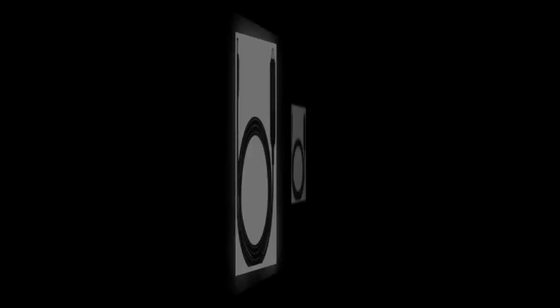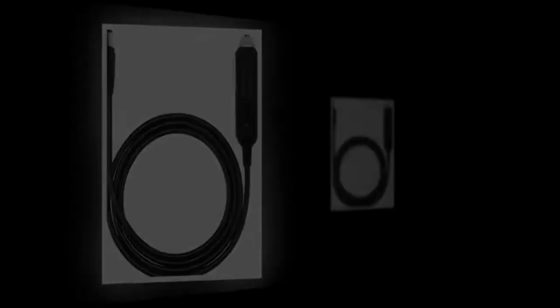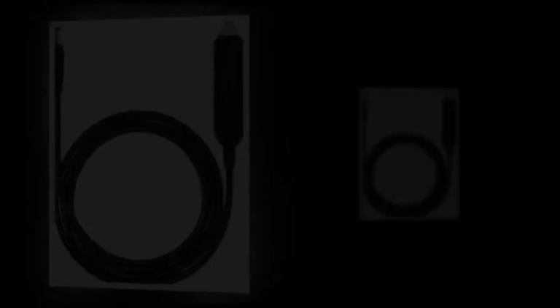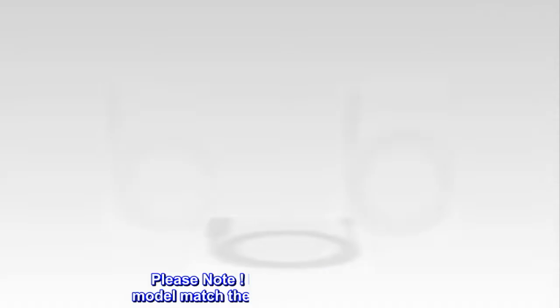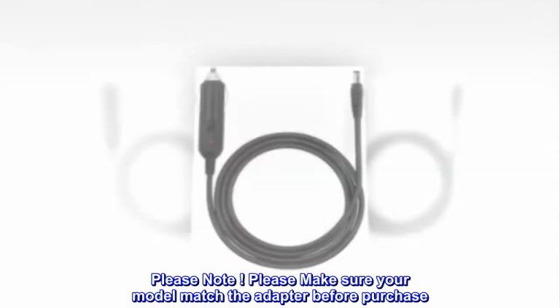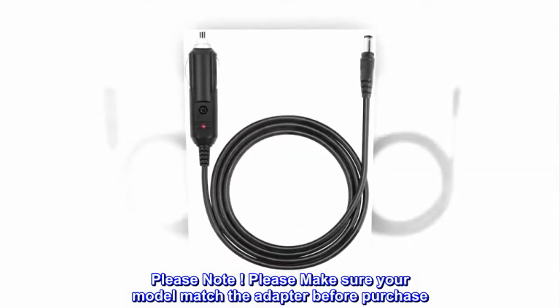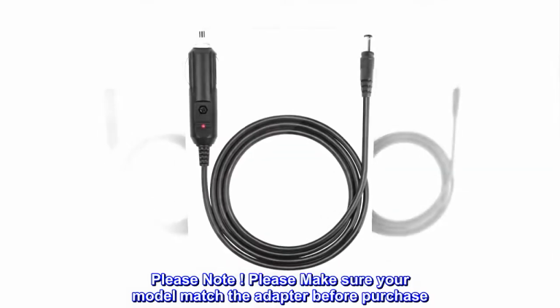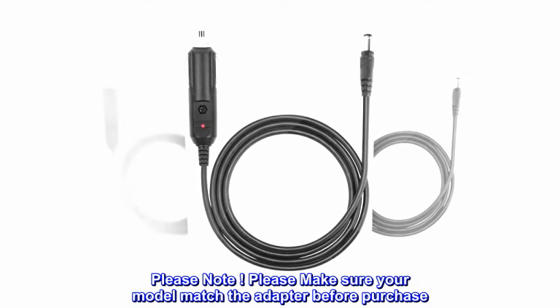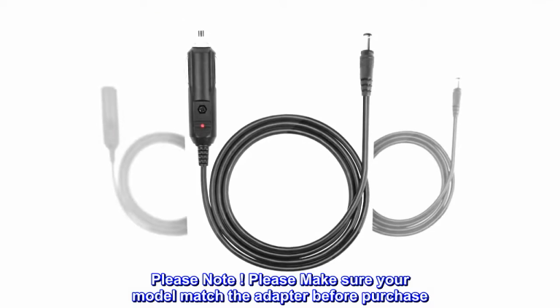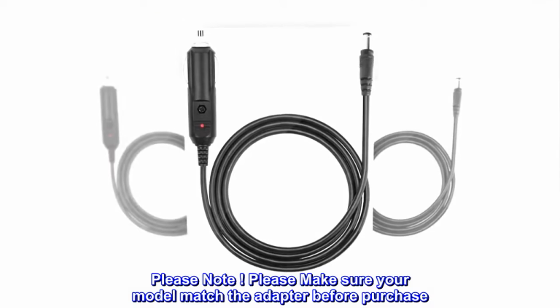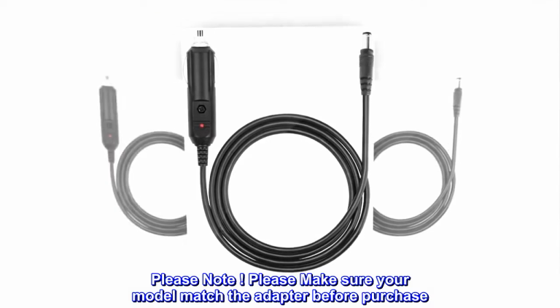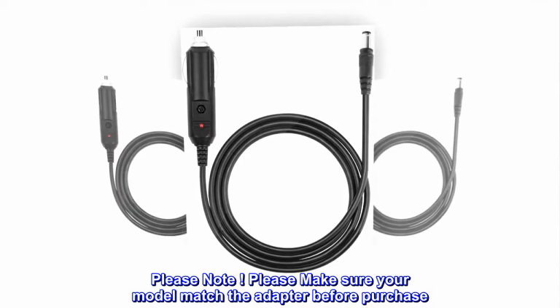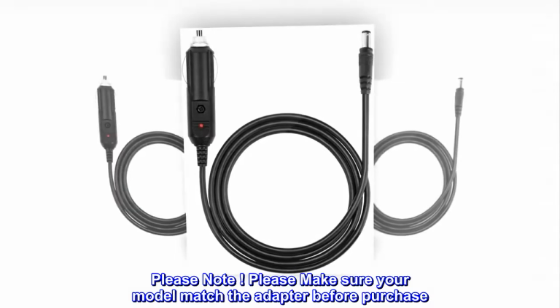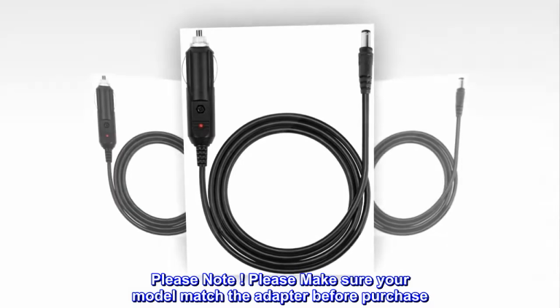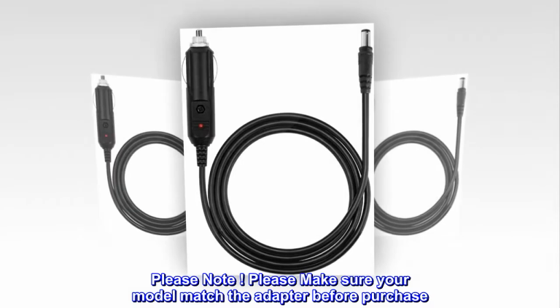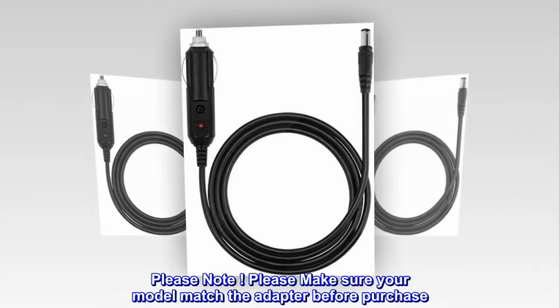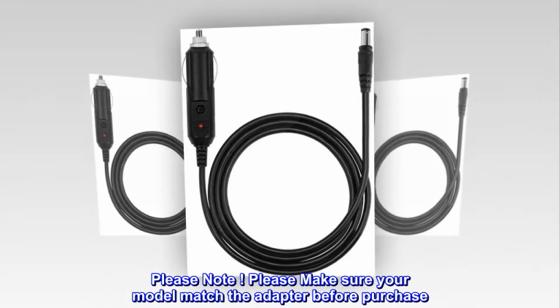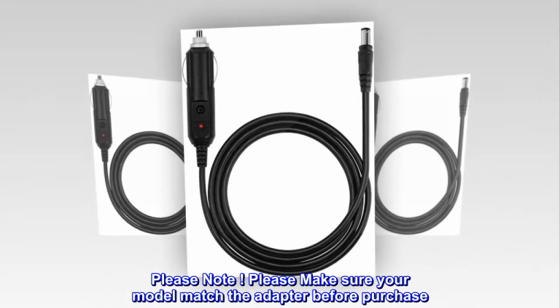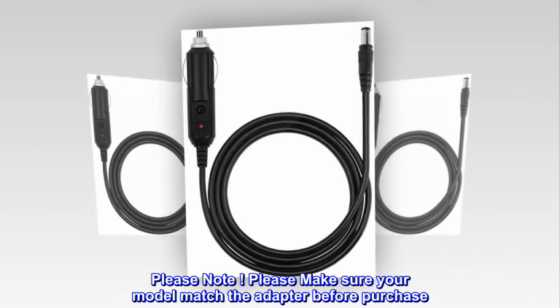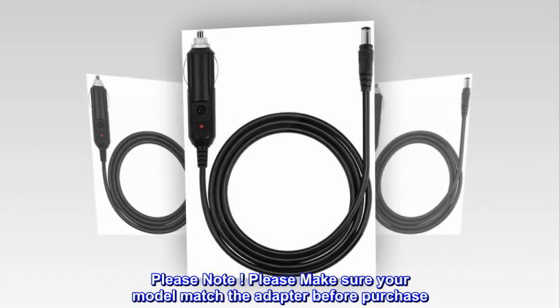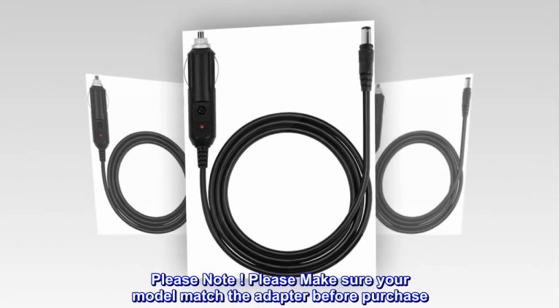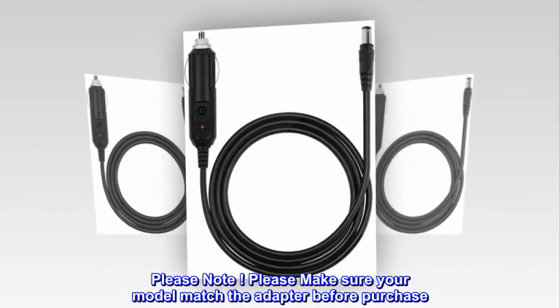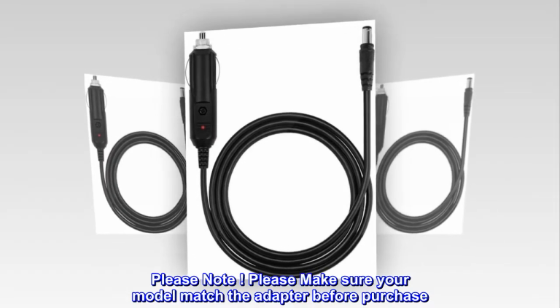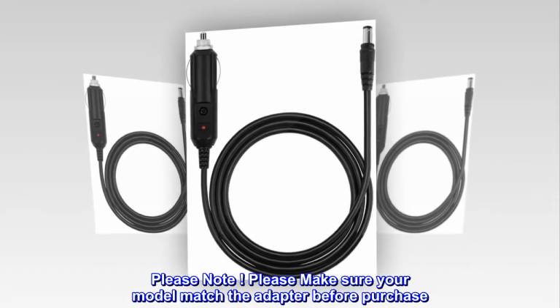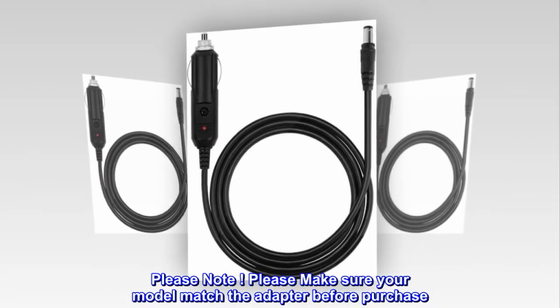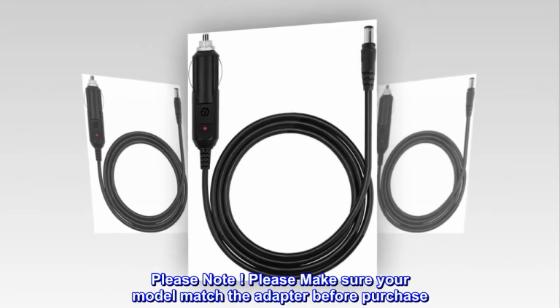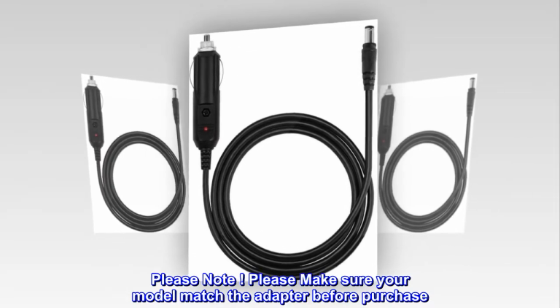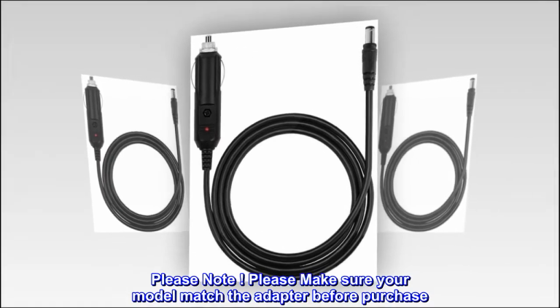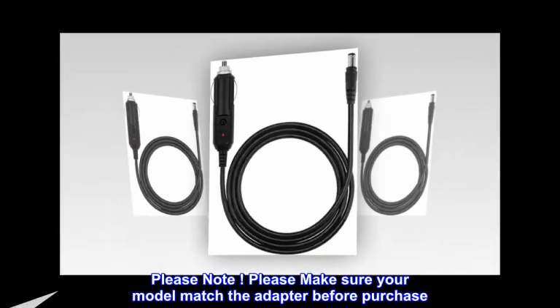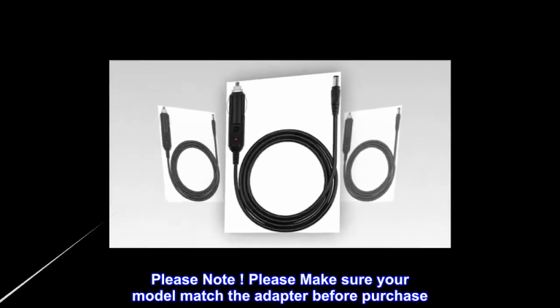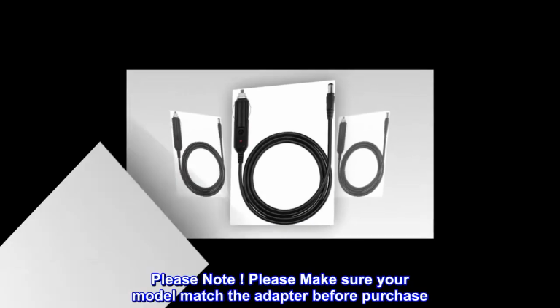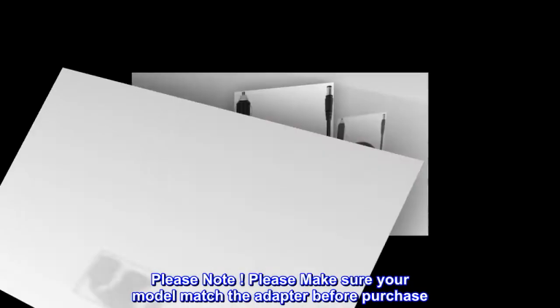Please note: please make sure your model matches the adapter before purchase.